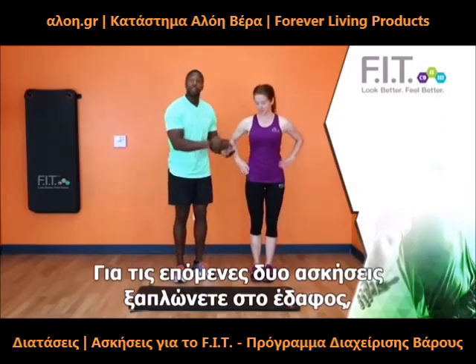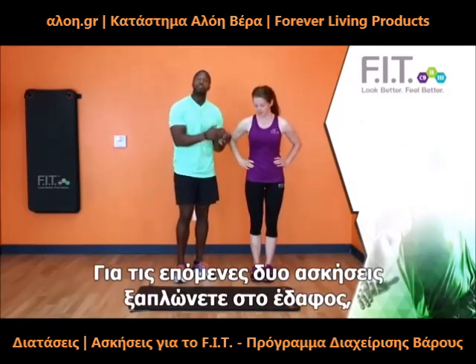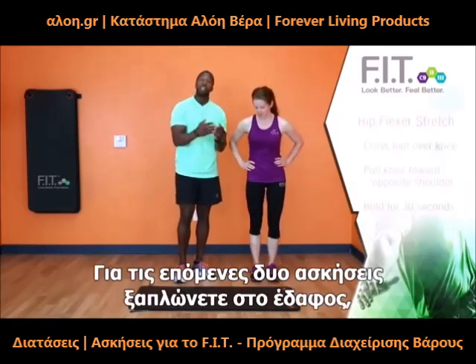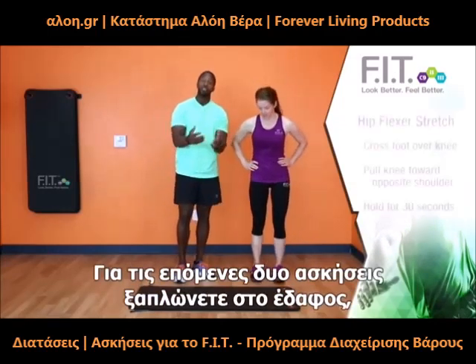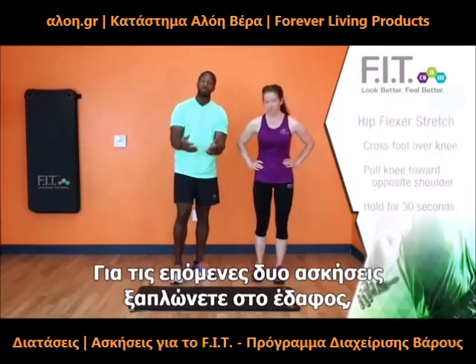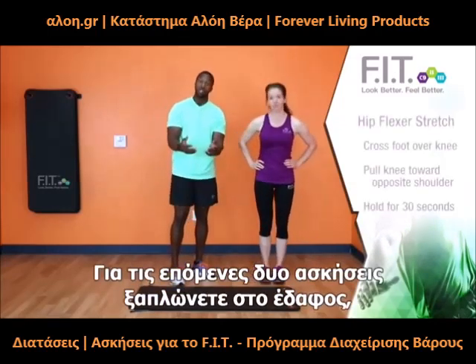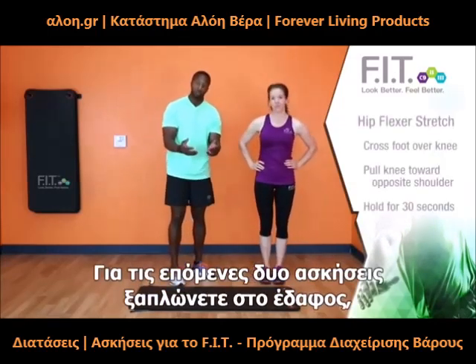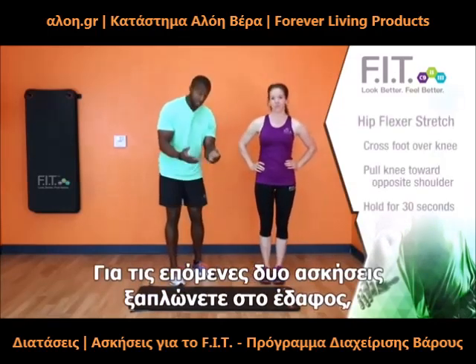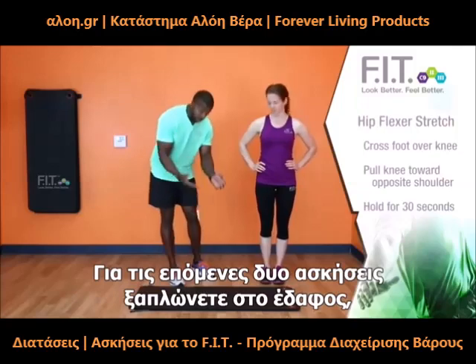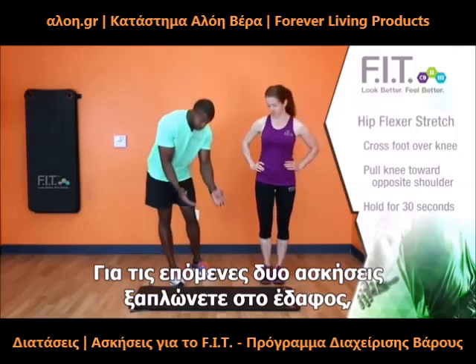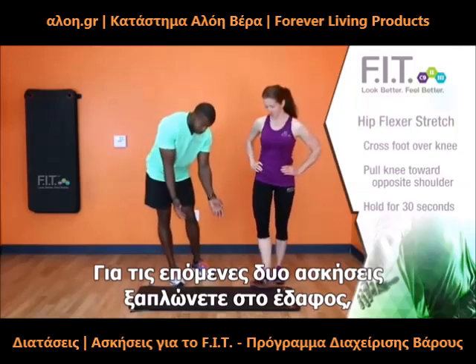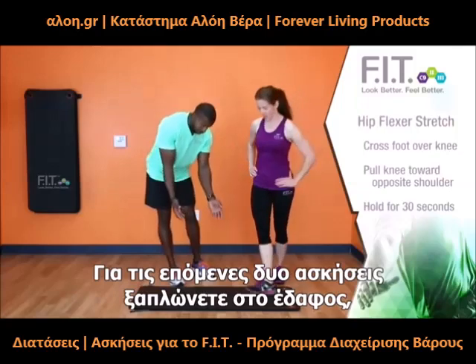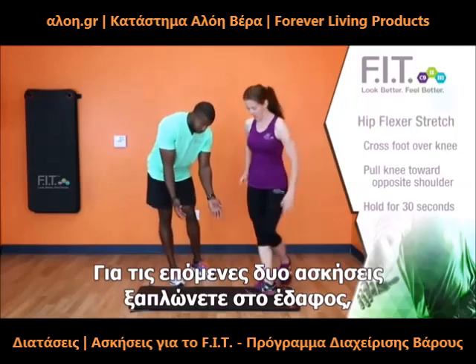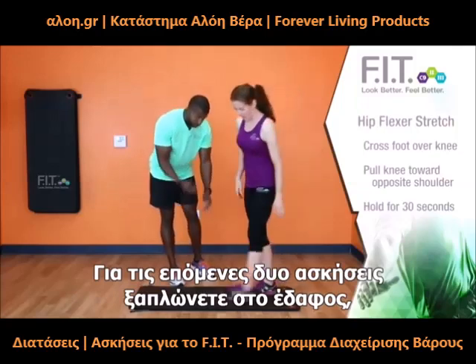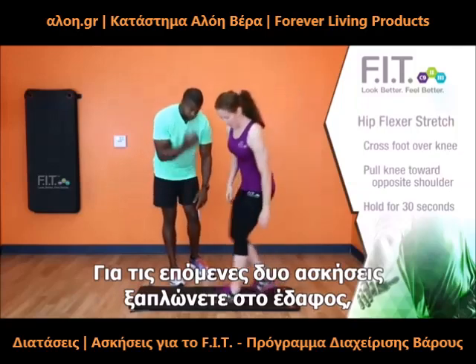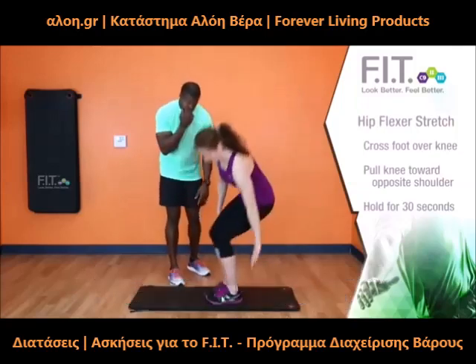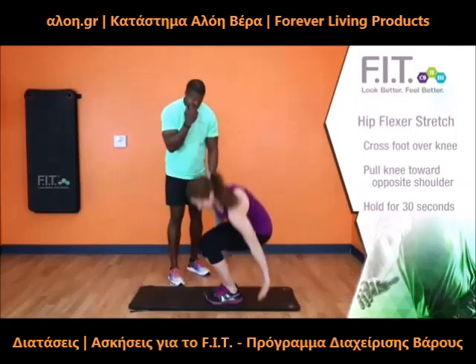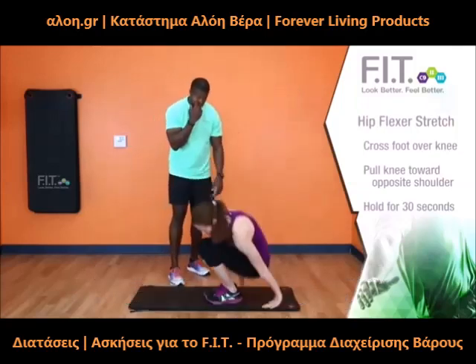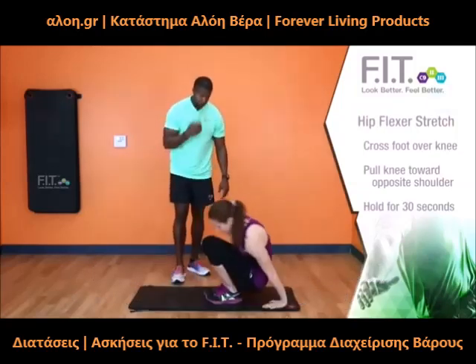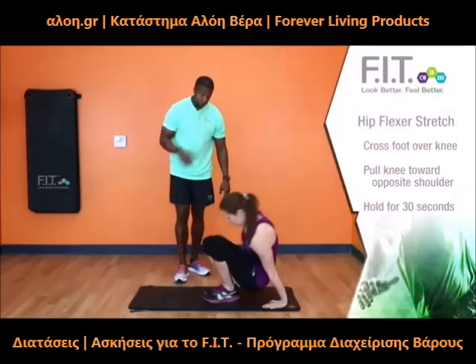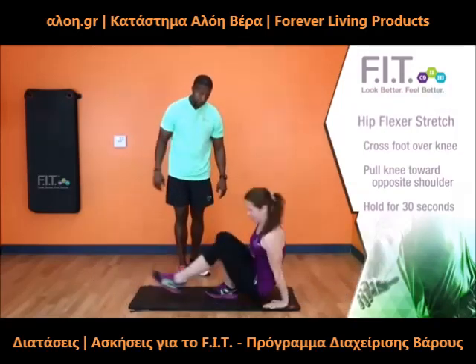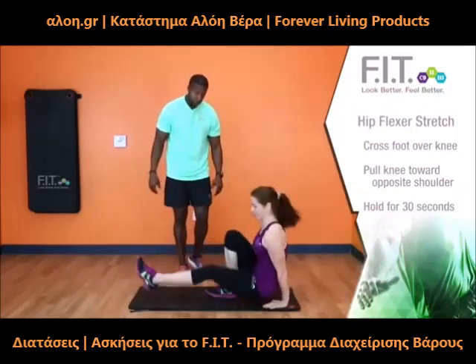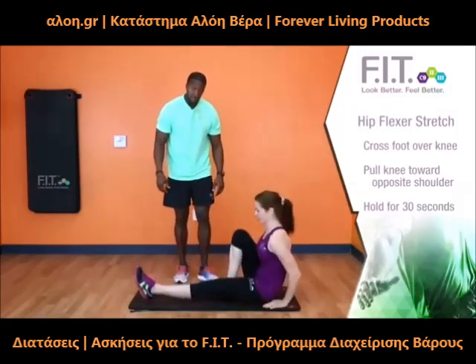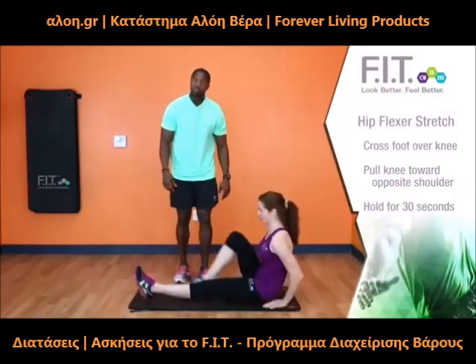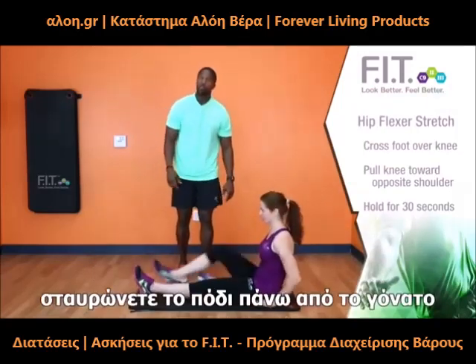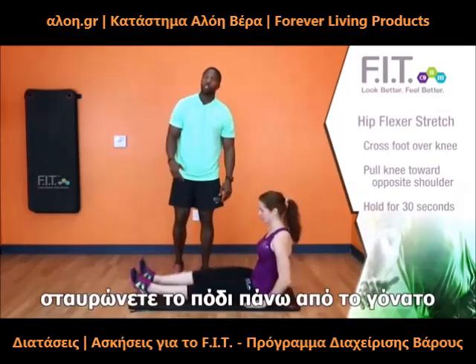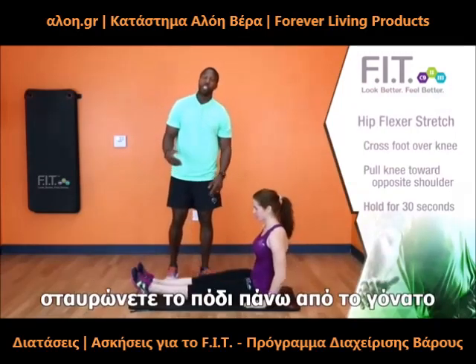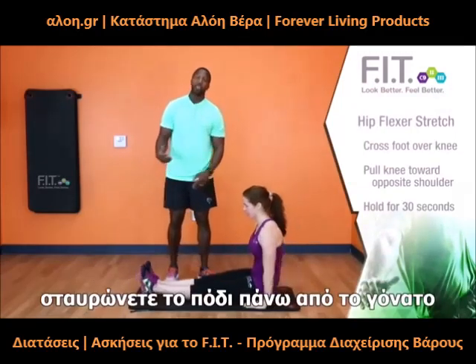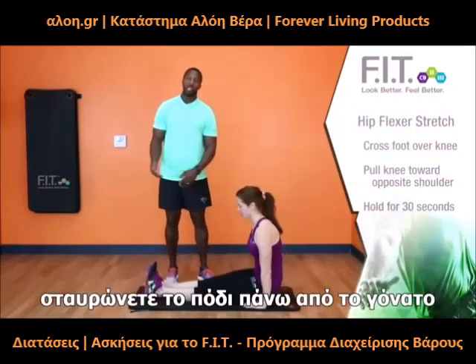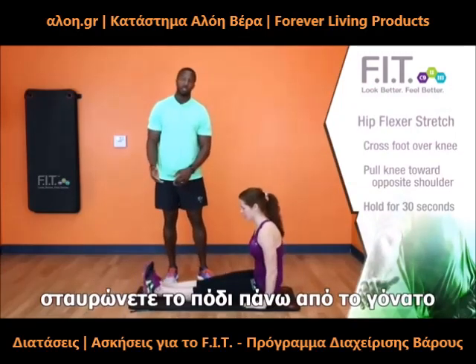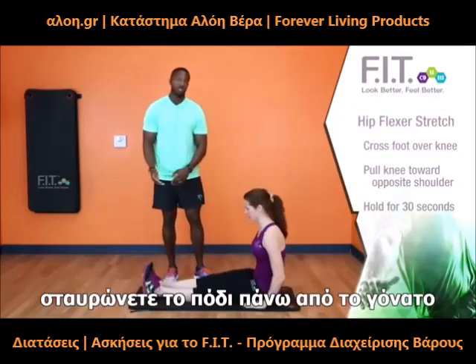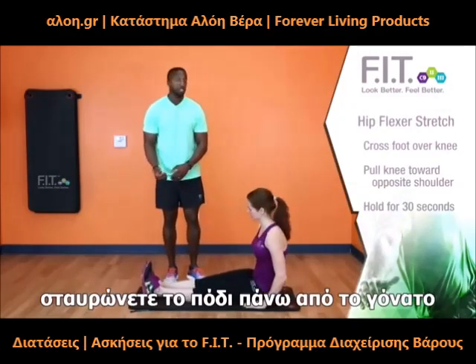For the next two stretches, we're going to go down to the mat. First, we're going to get a hip flexor stretch.